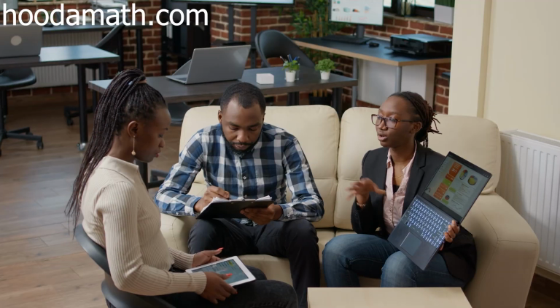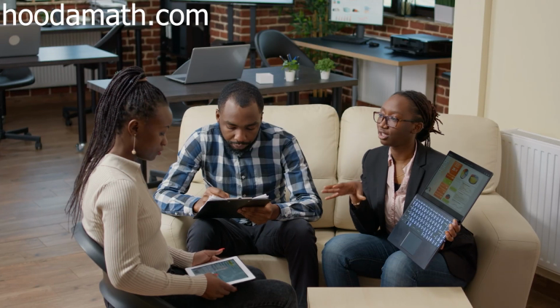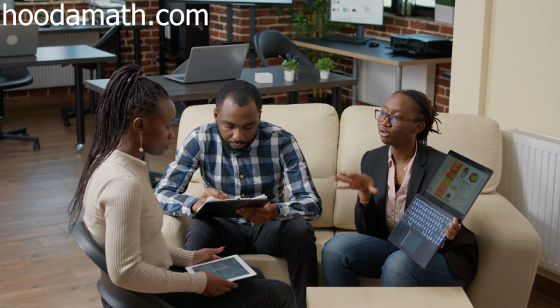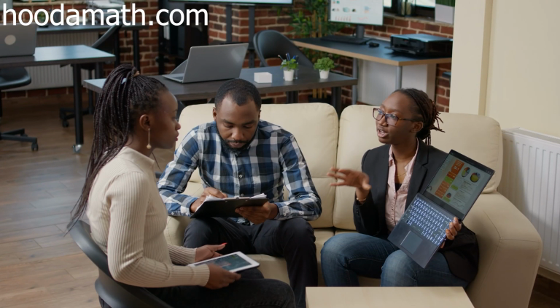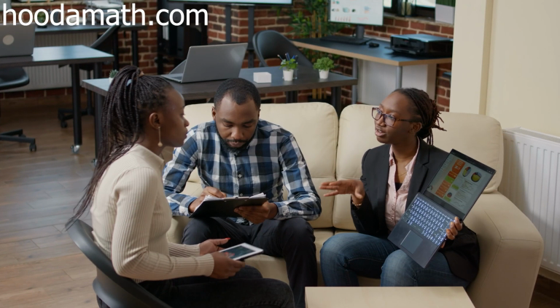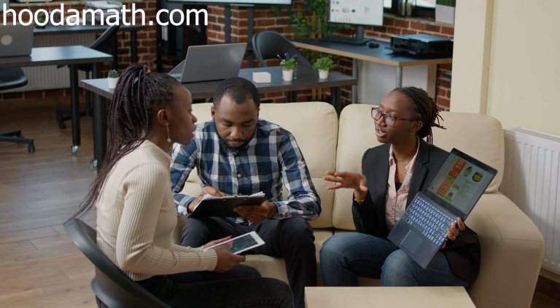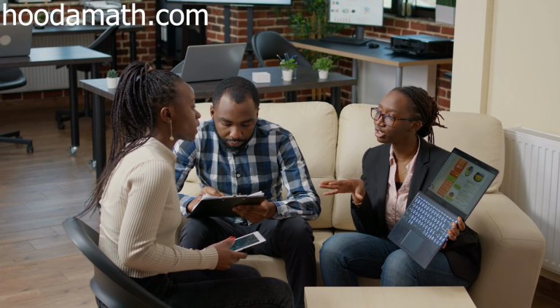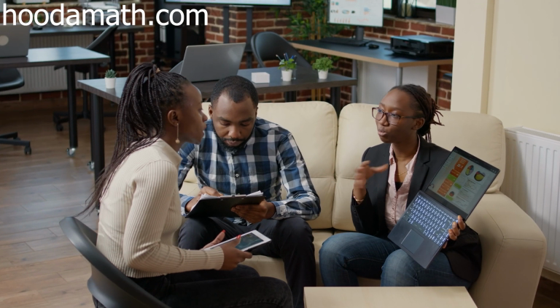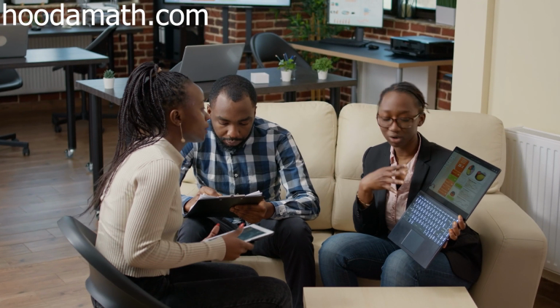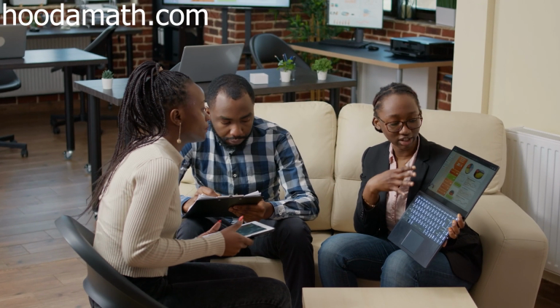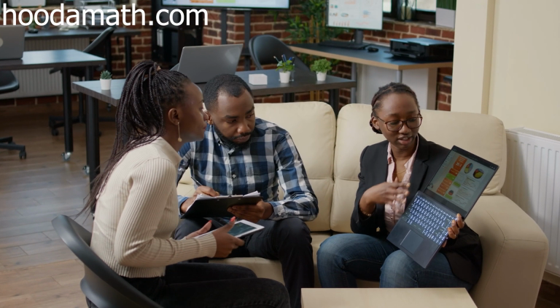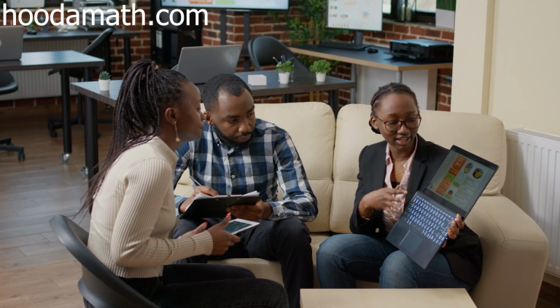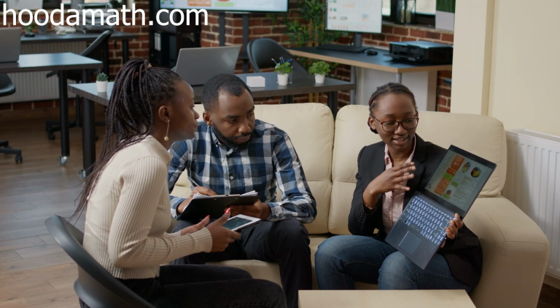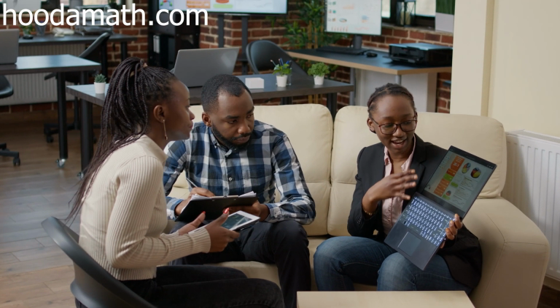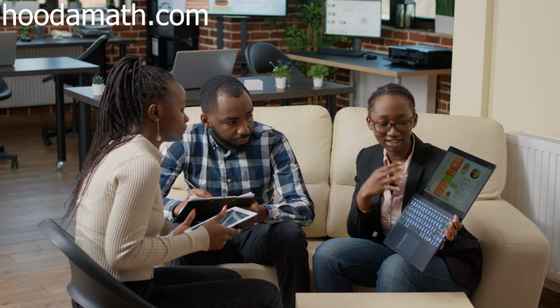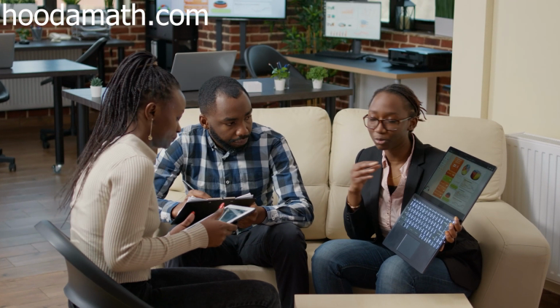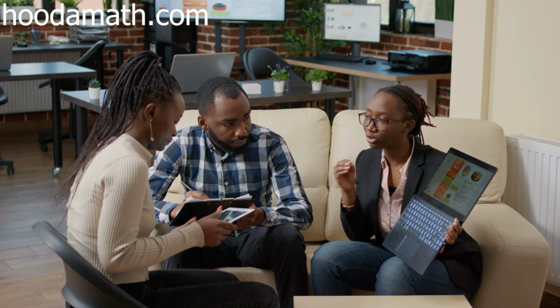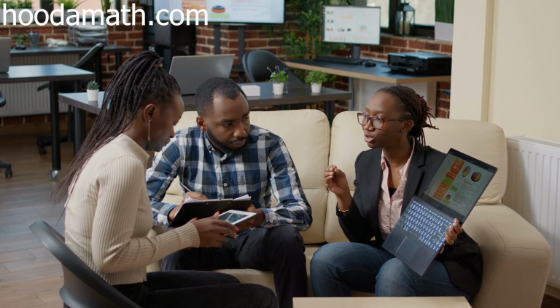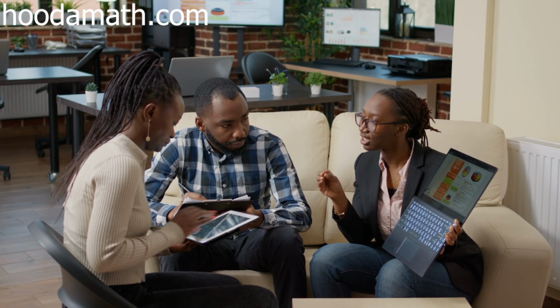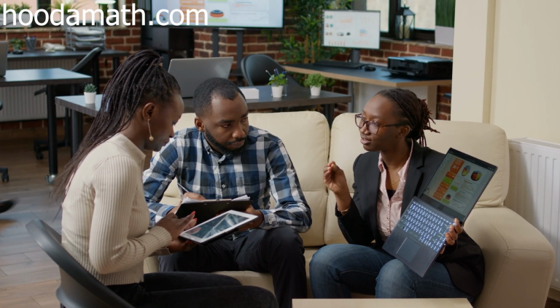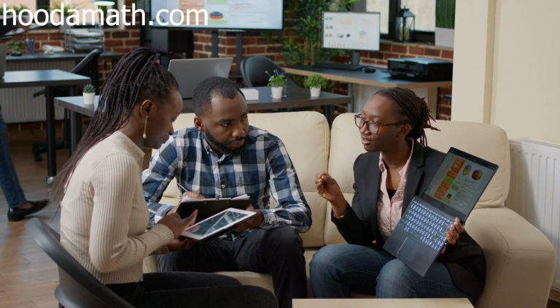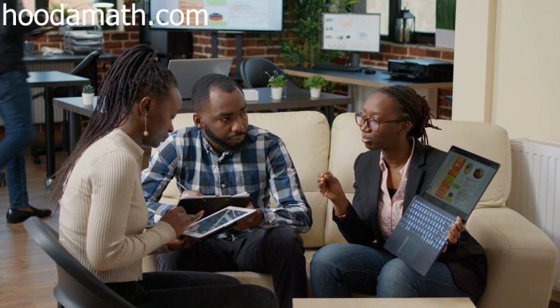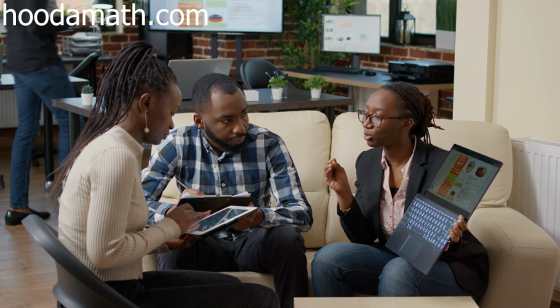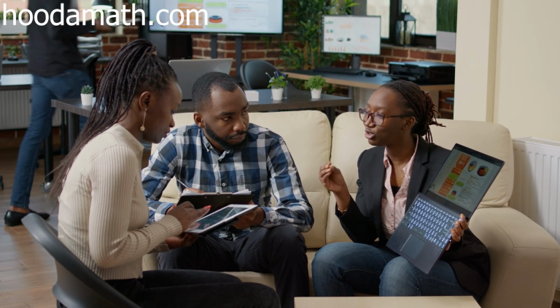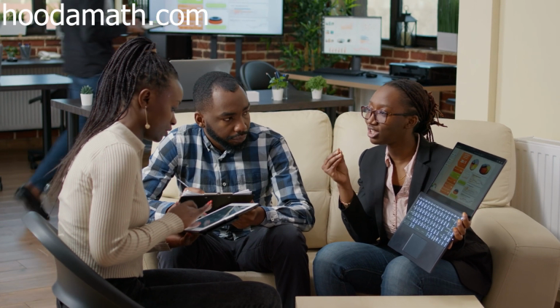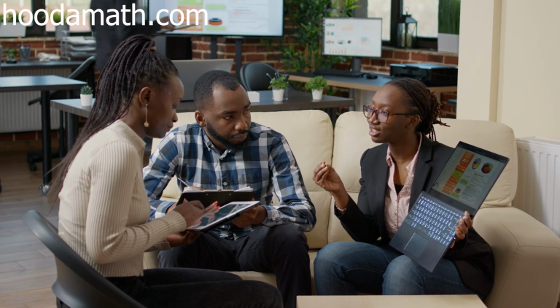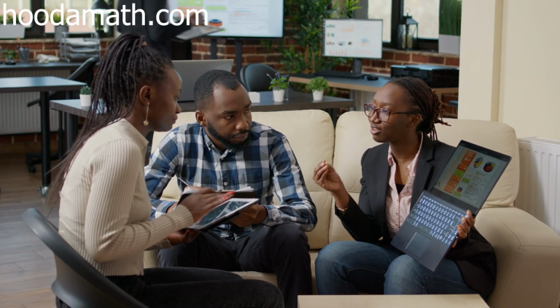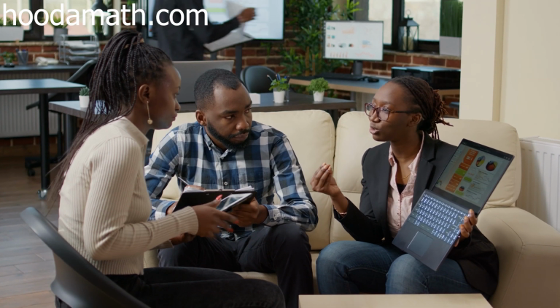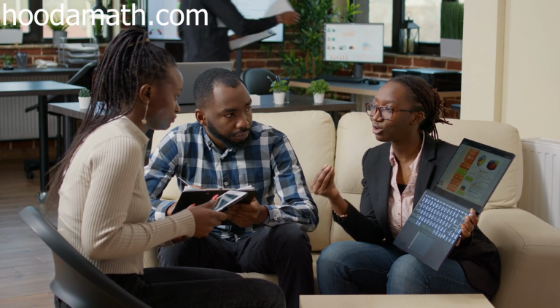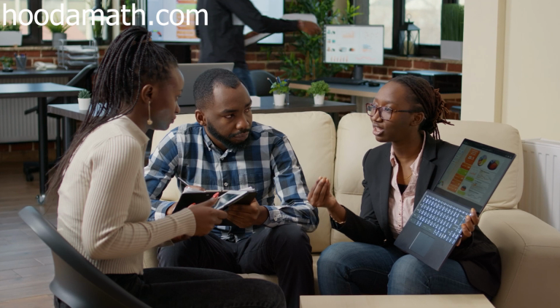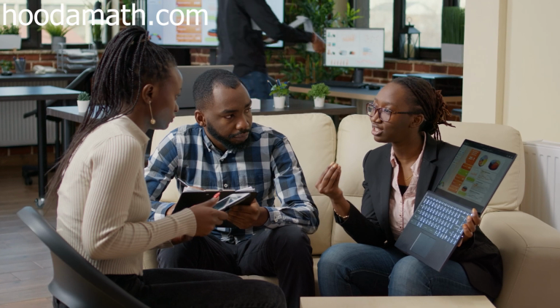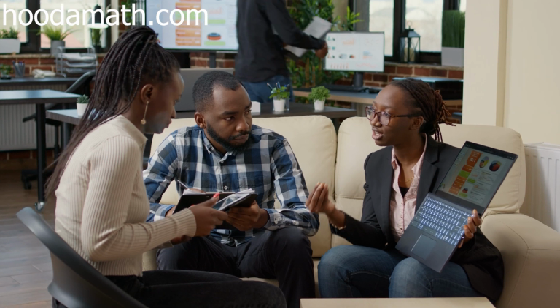Teachers would see this on your history and think, "What's this? Oh, it's just a math site. I'll let it pass."